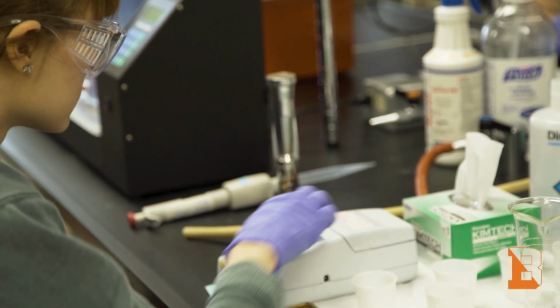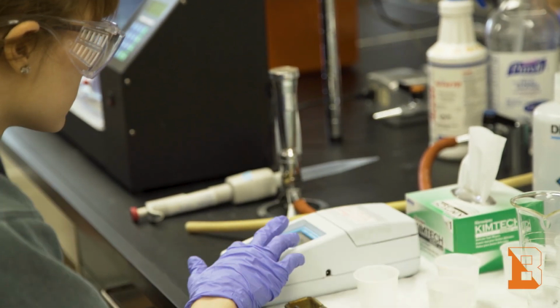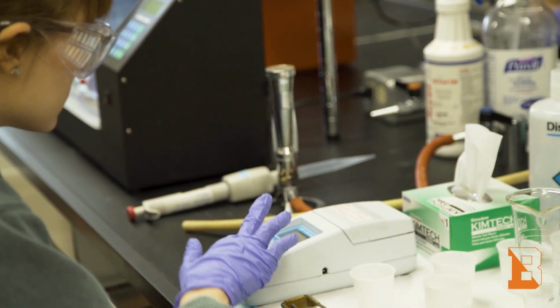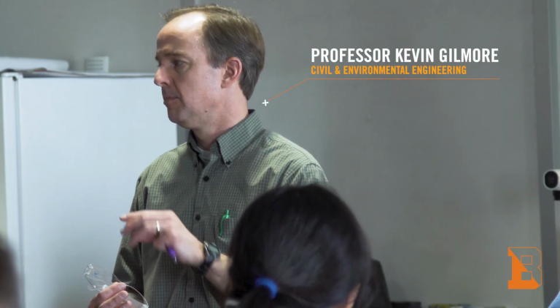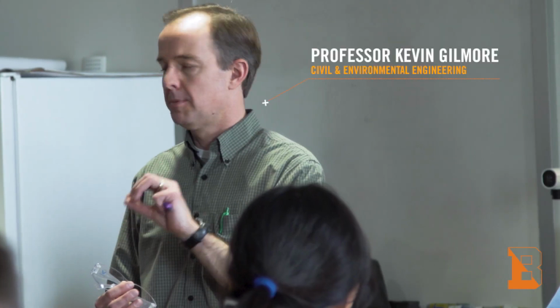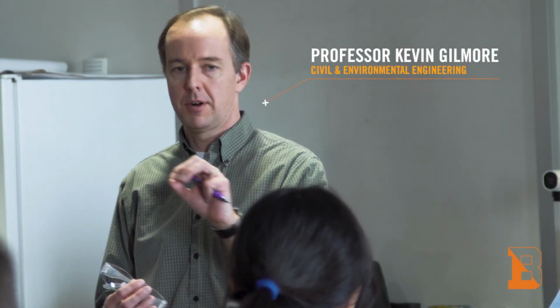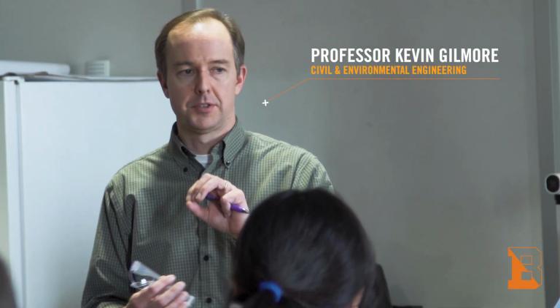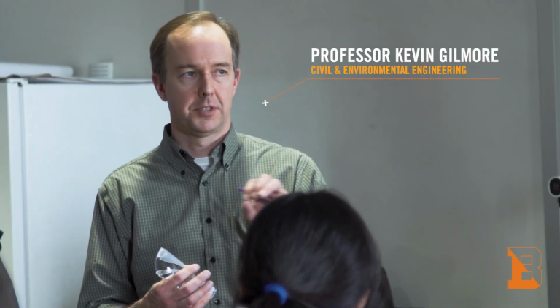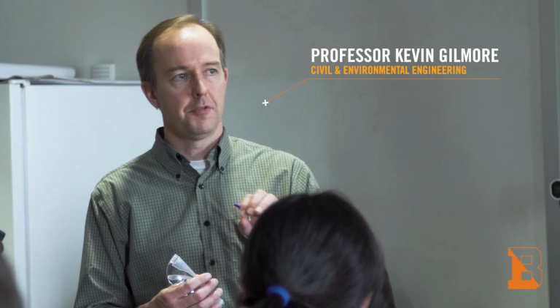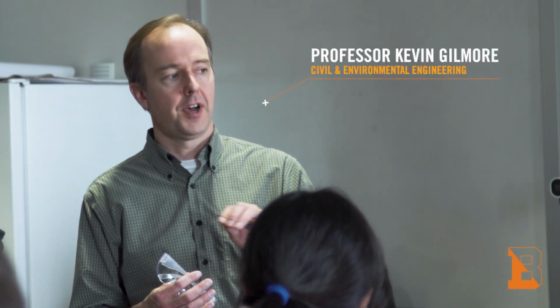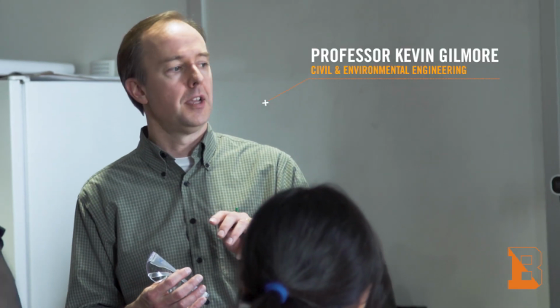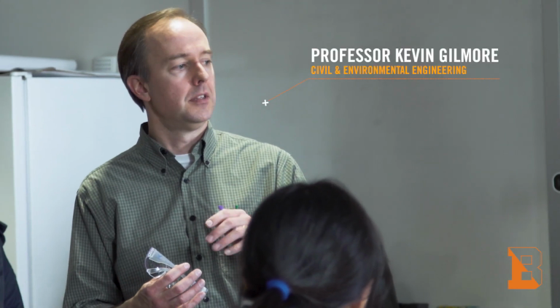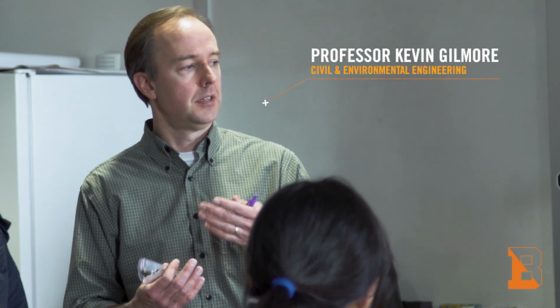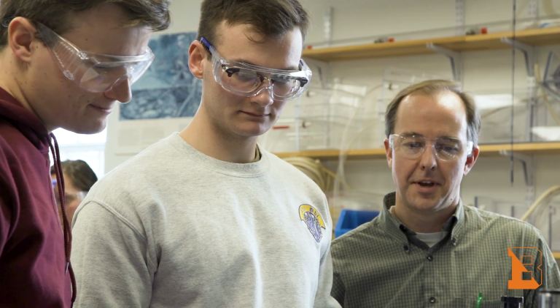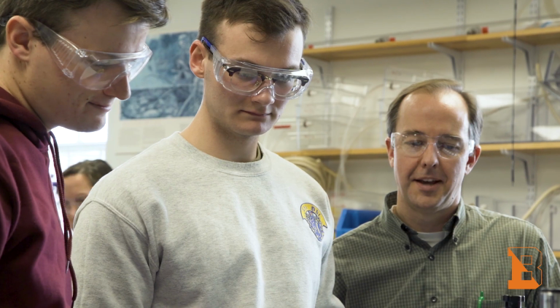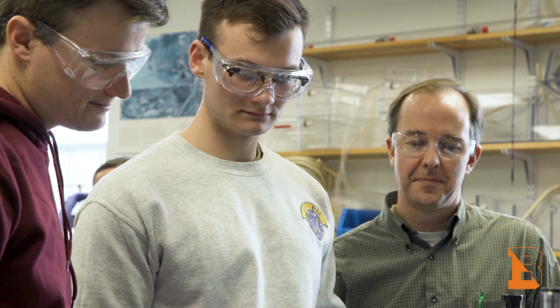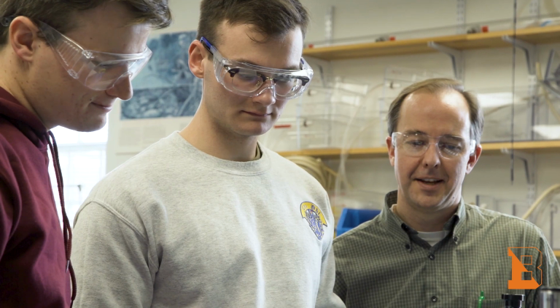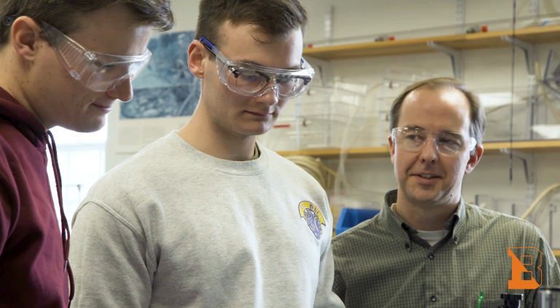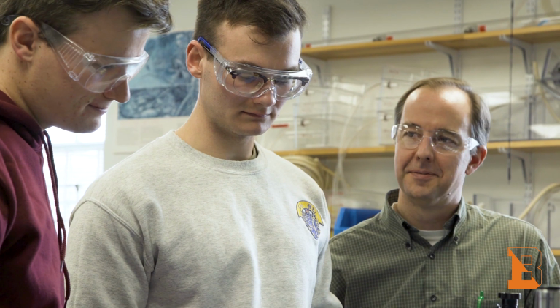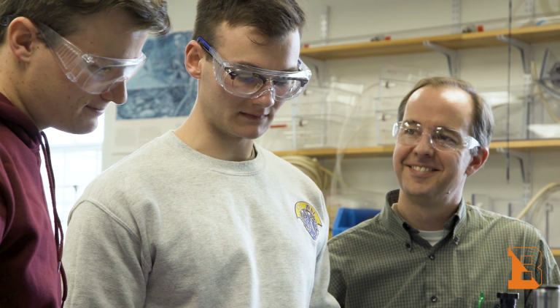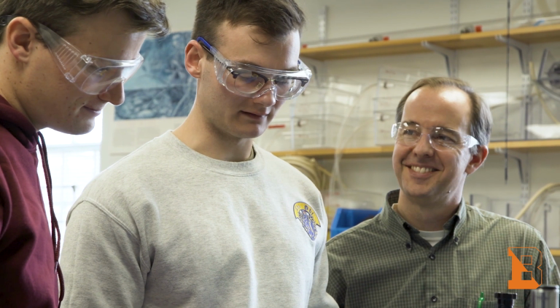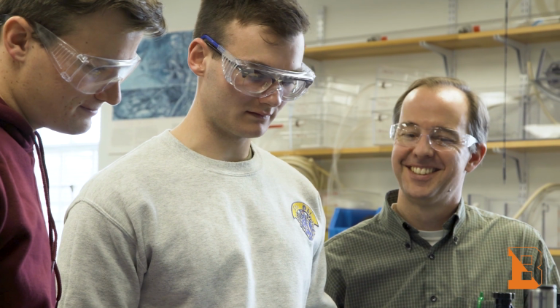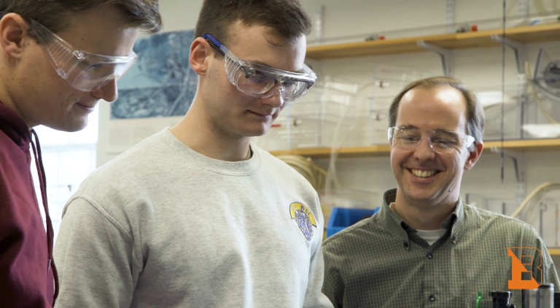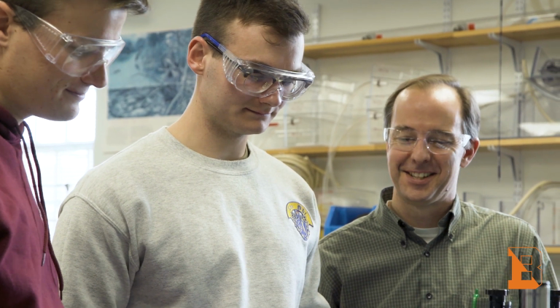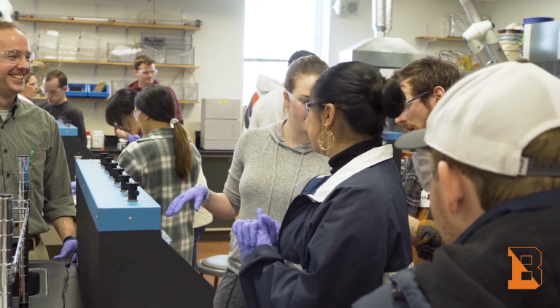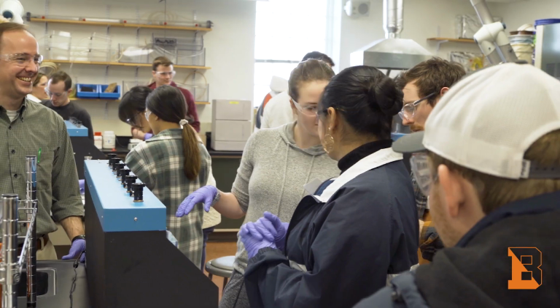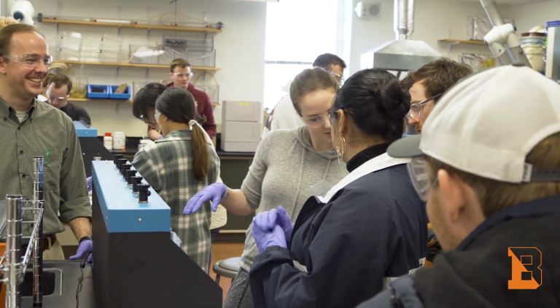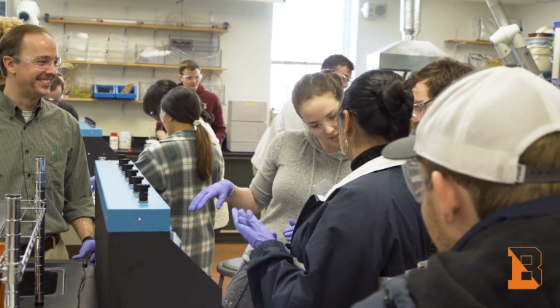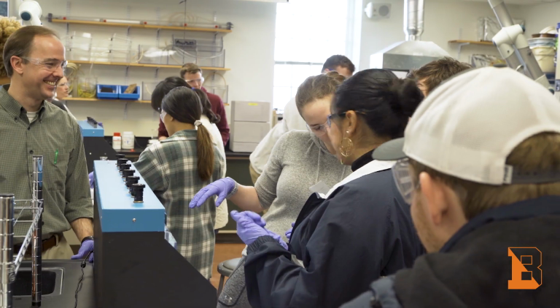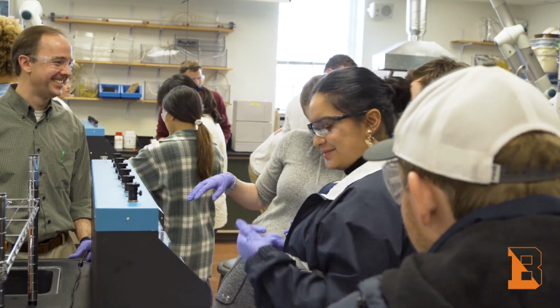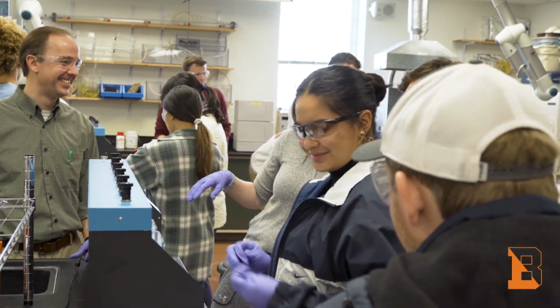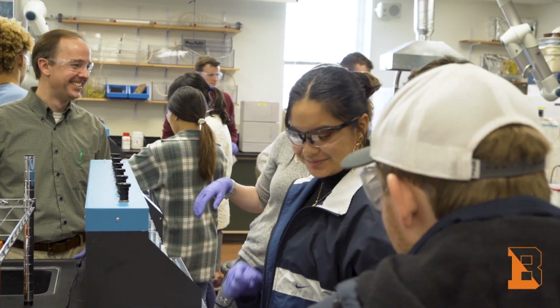Professor Gilmour is an amazing man. He is extremely funny and I think he brings those characteristics to his class.